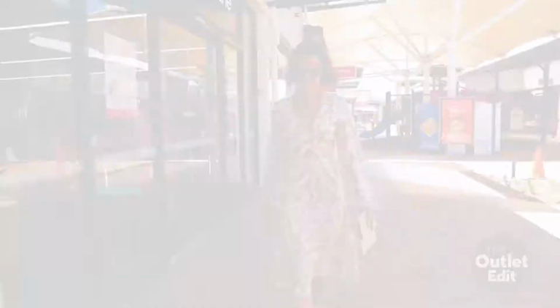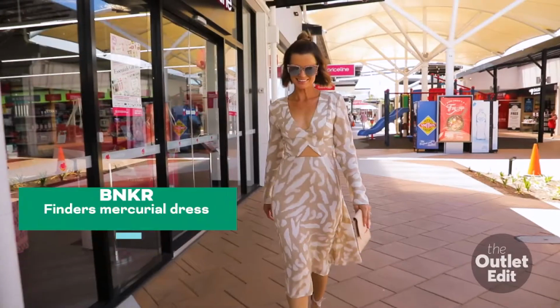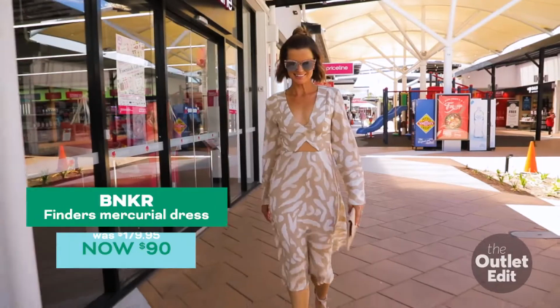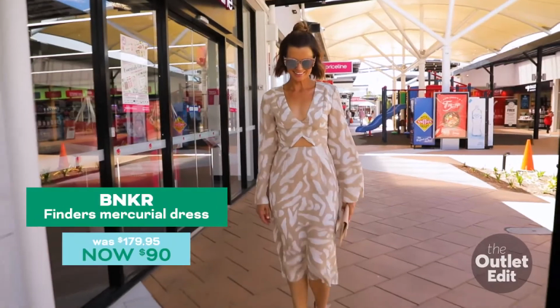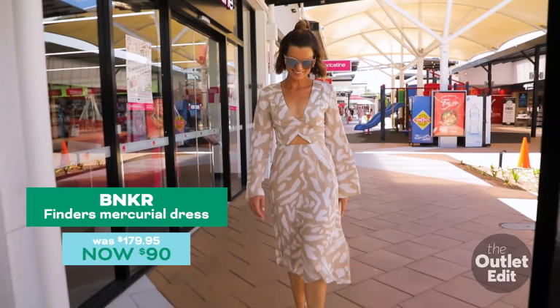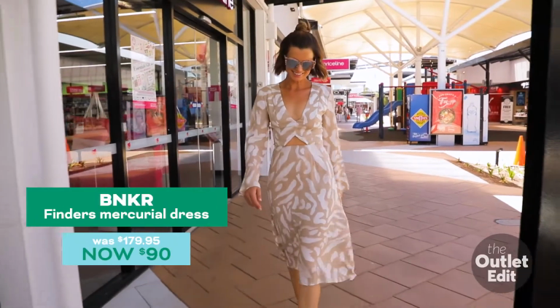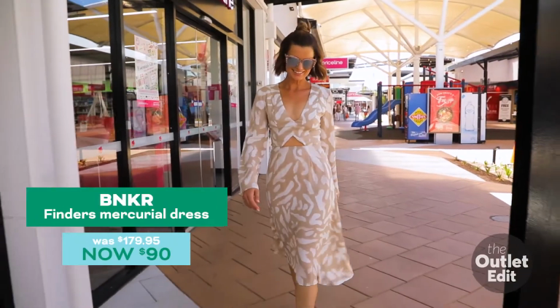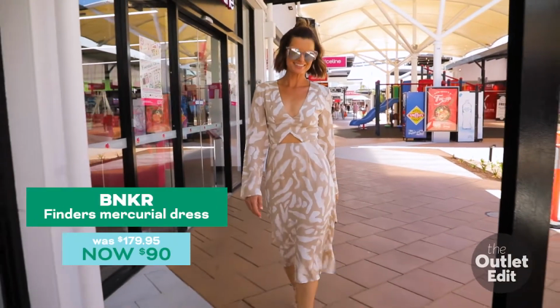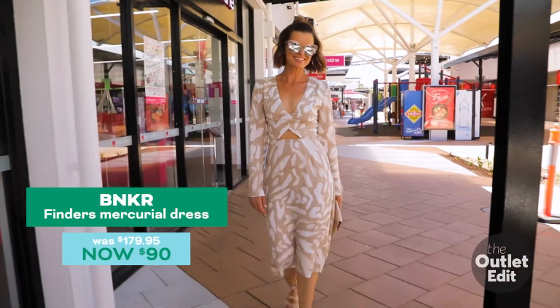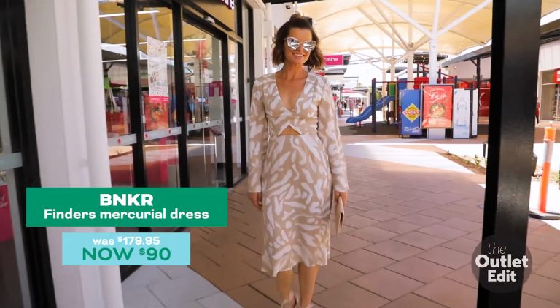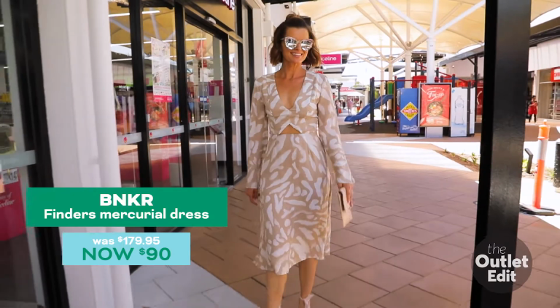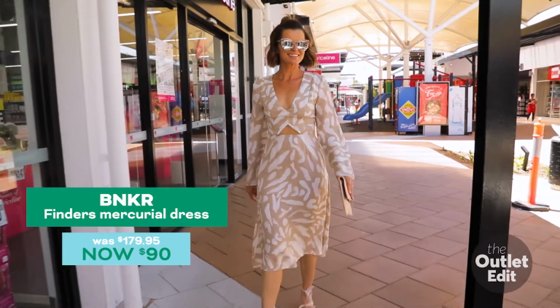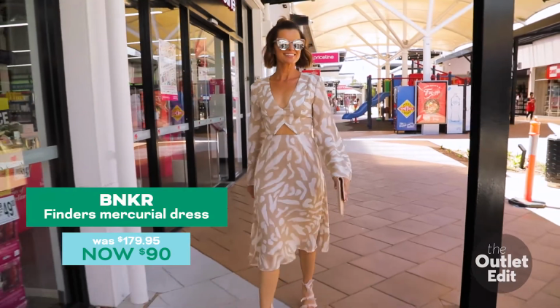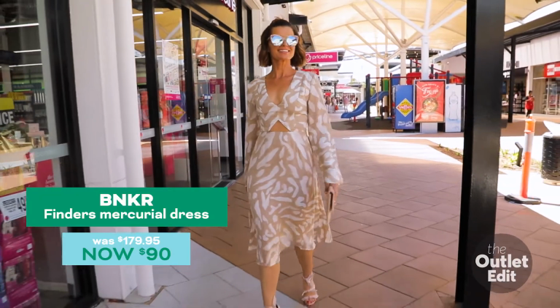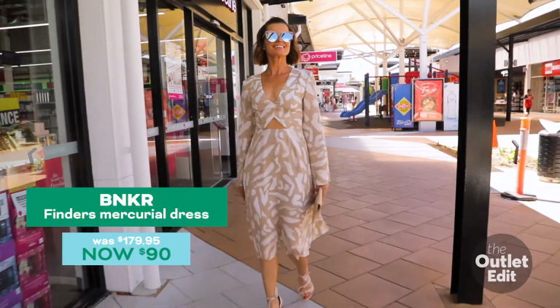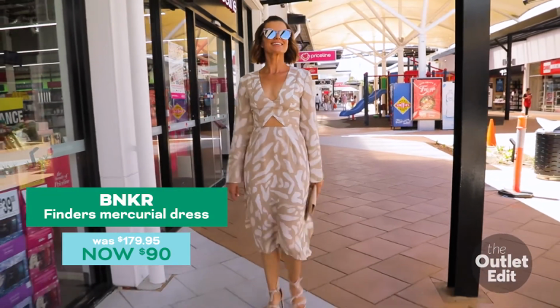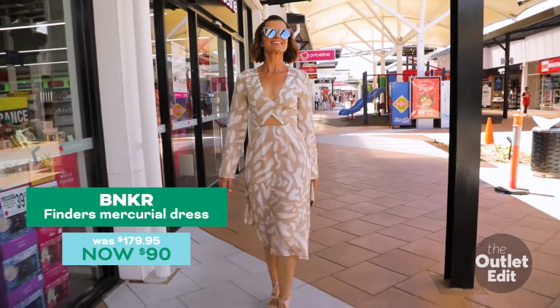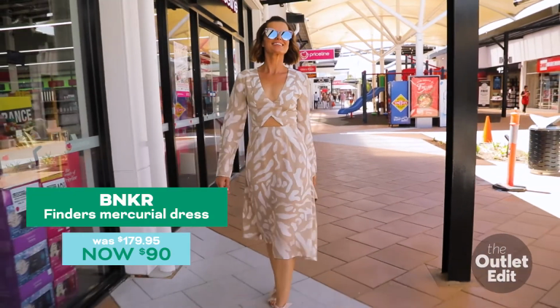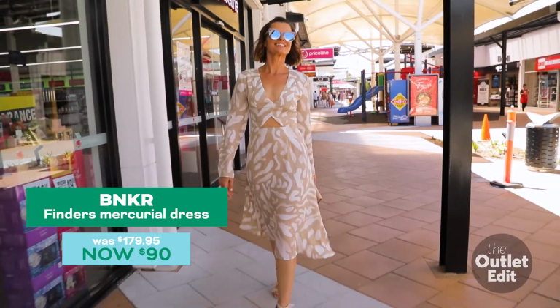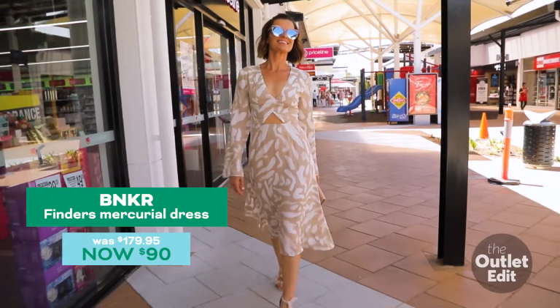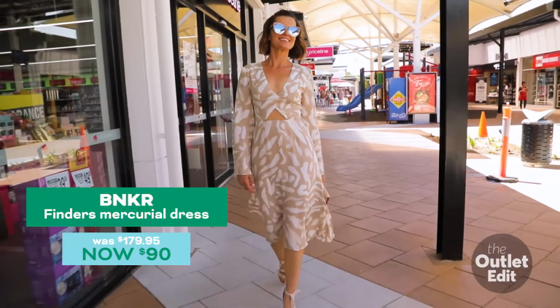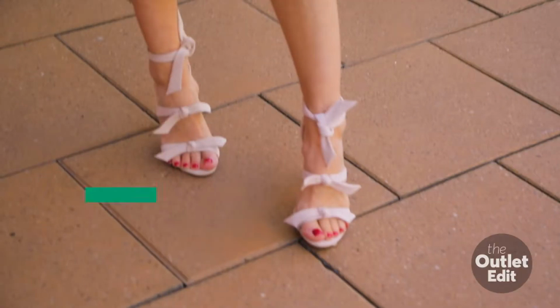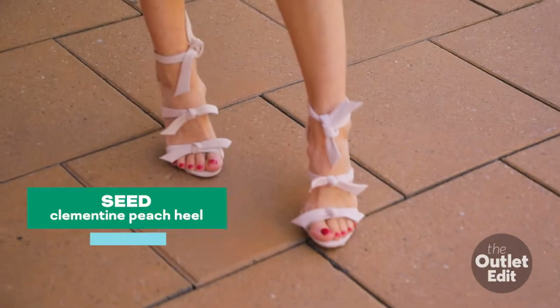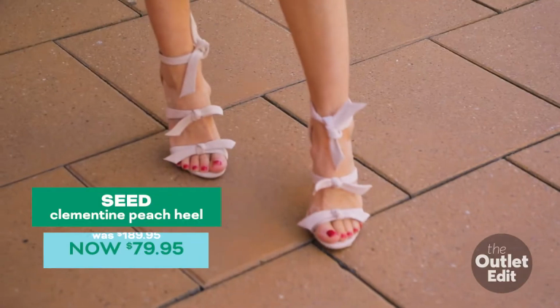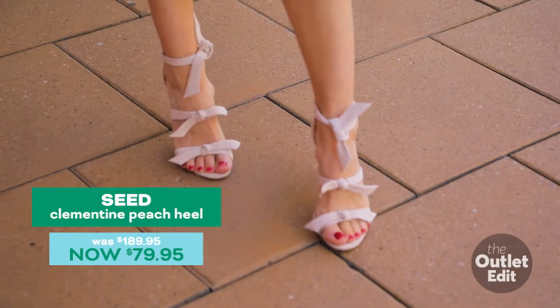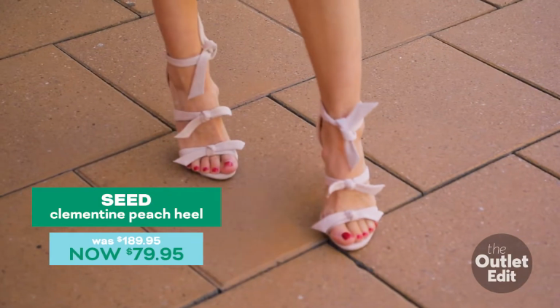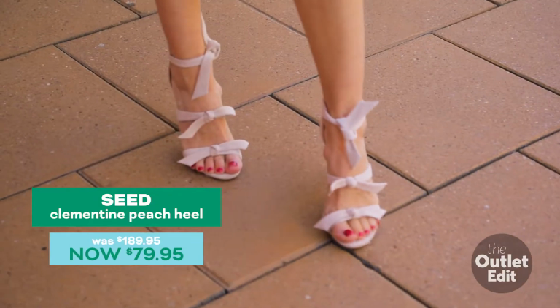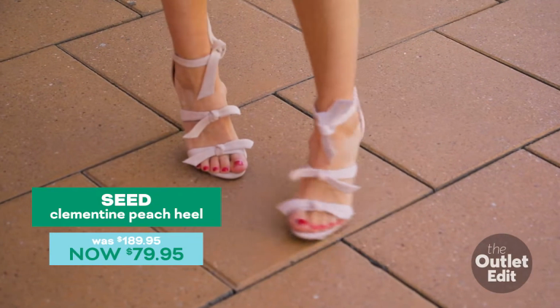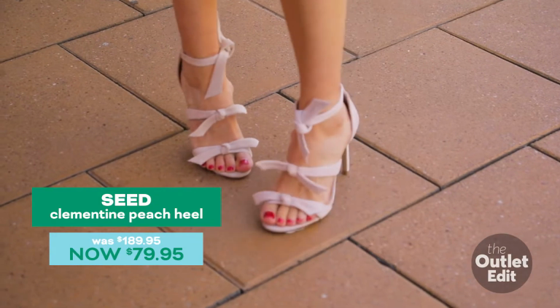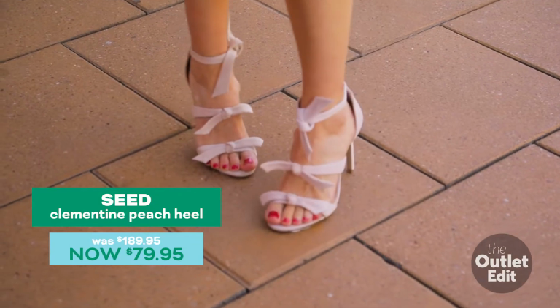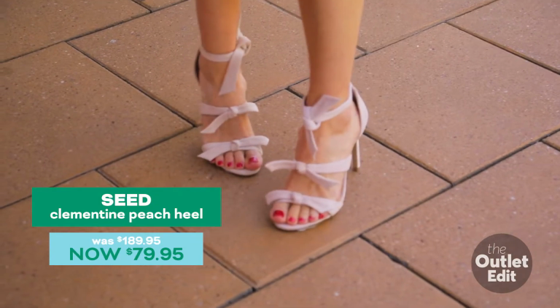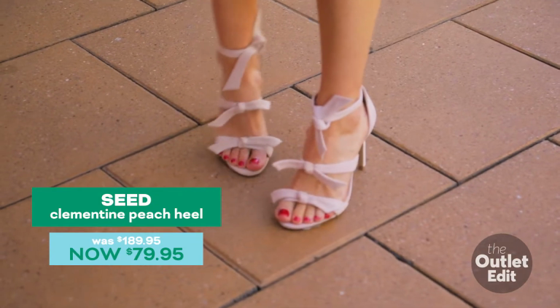This neutral look is going to work really hard in your wardrobe. Ideal for after work drinks or a launch event.